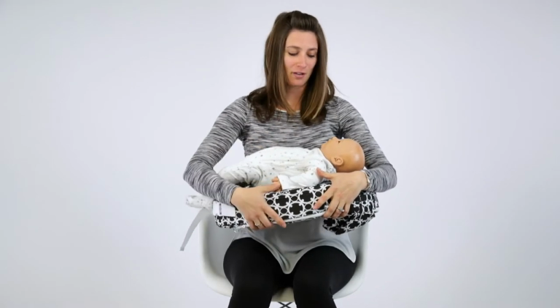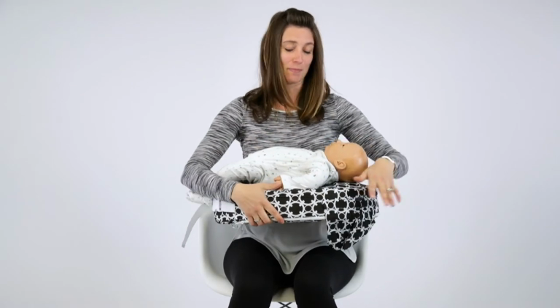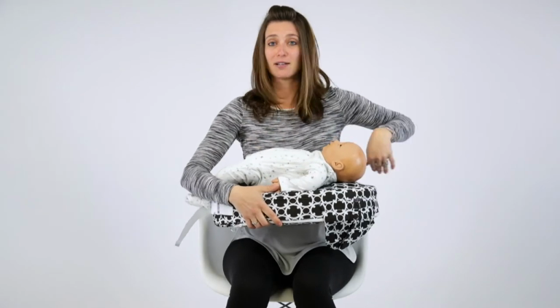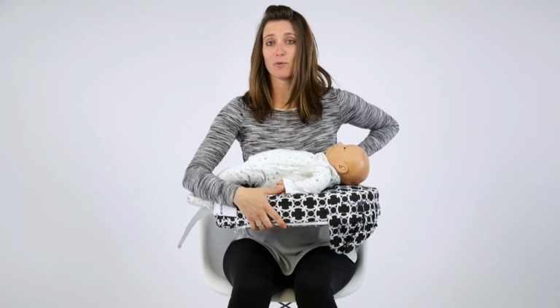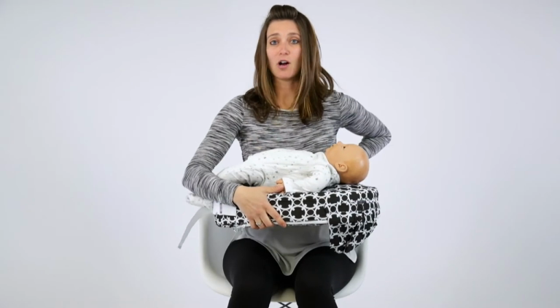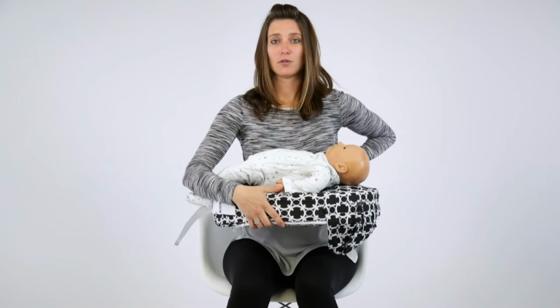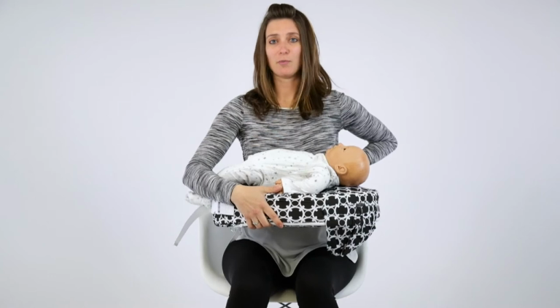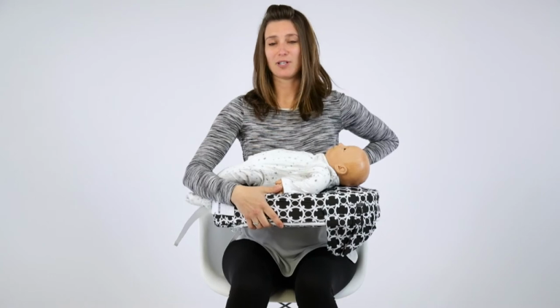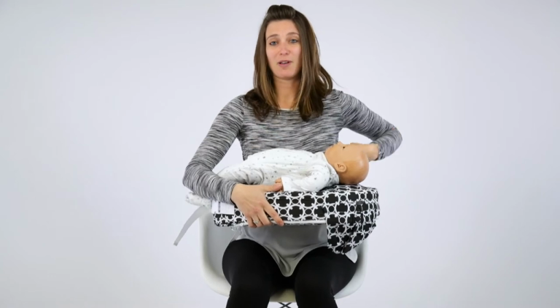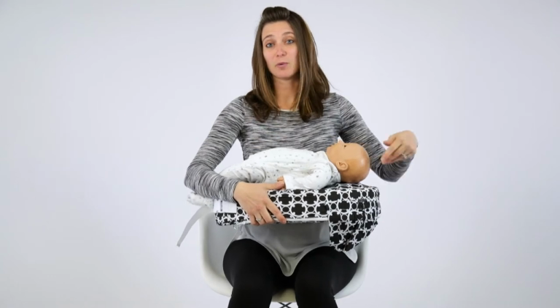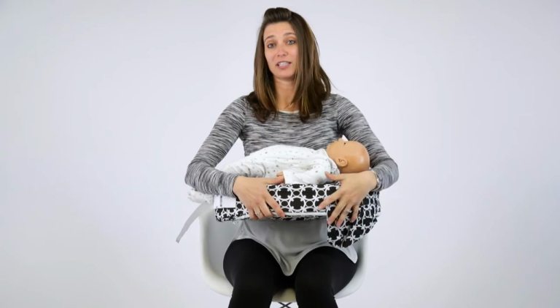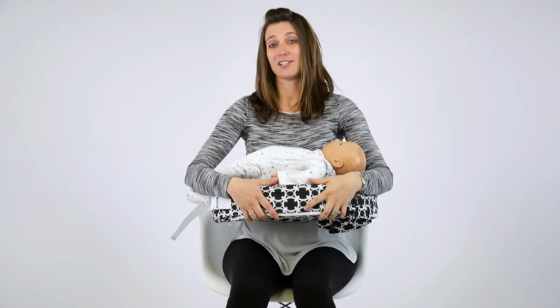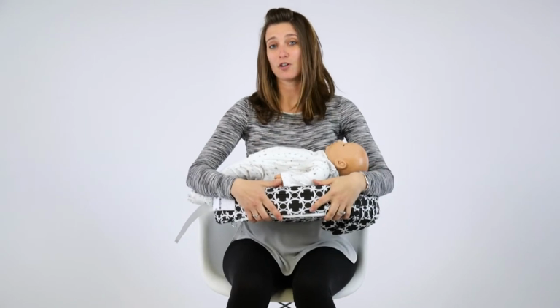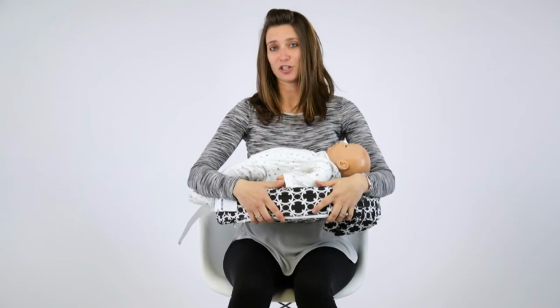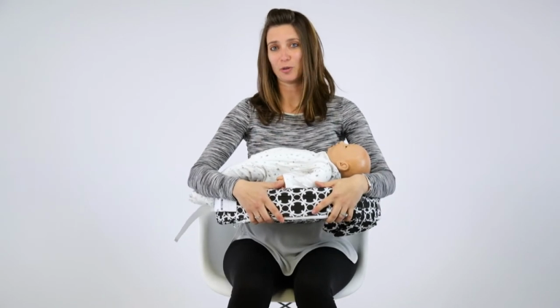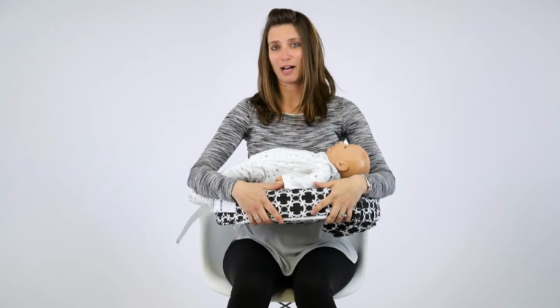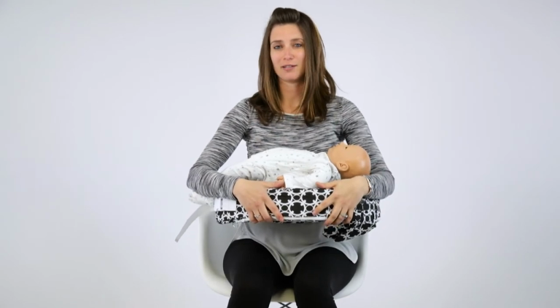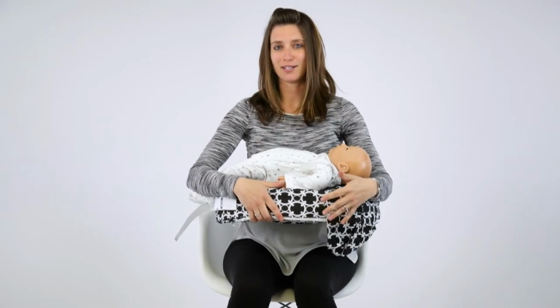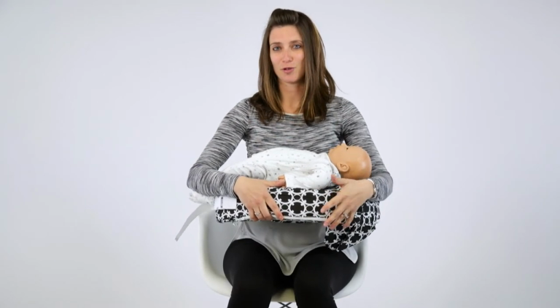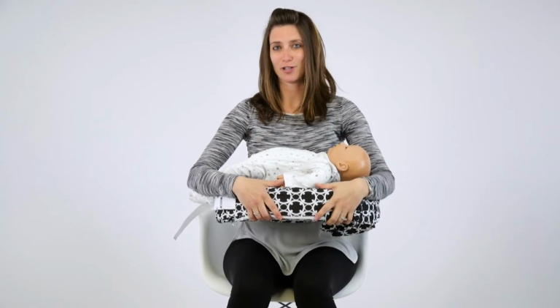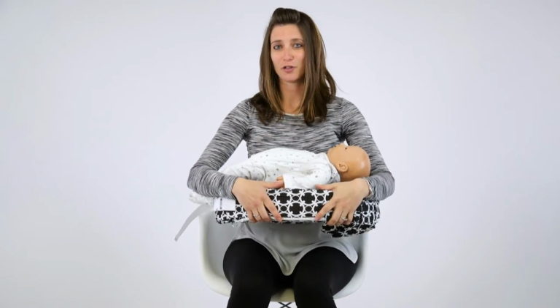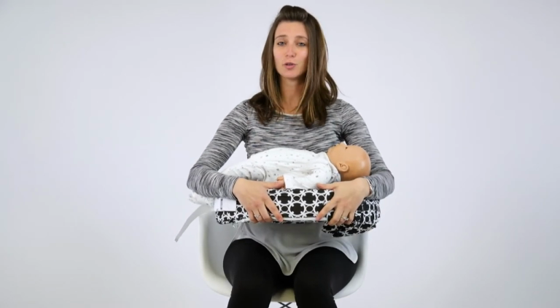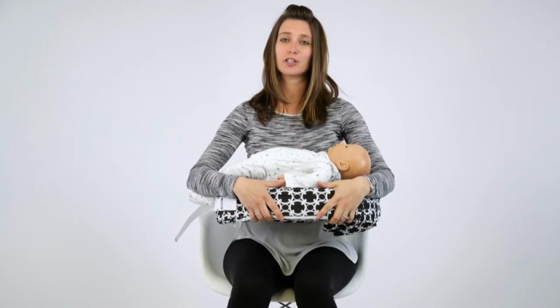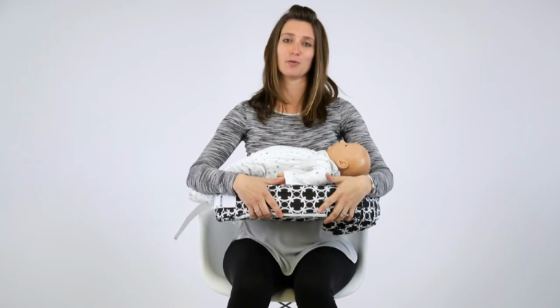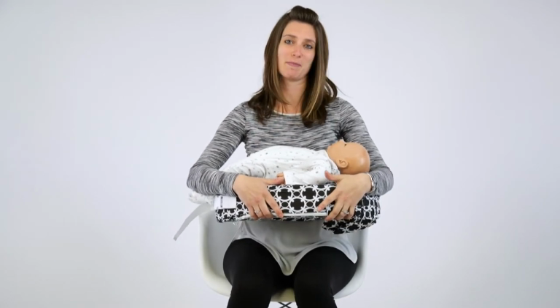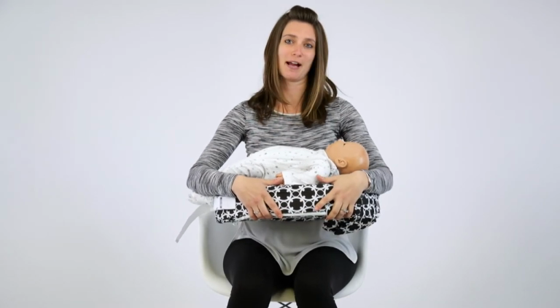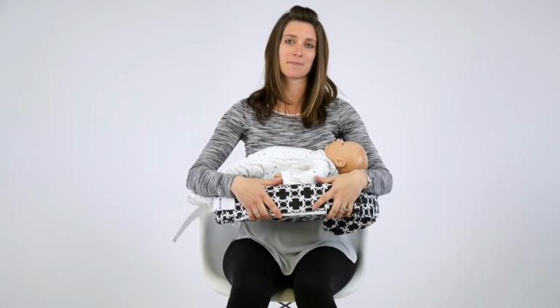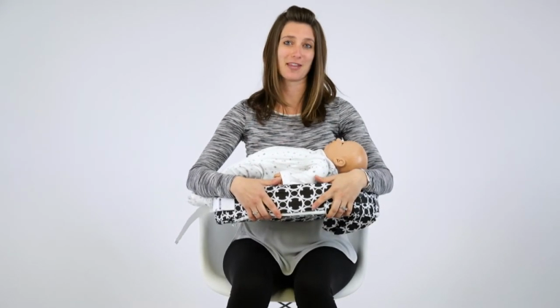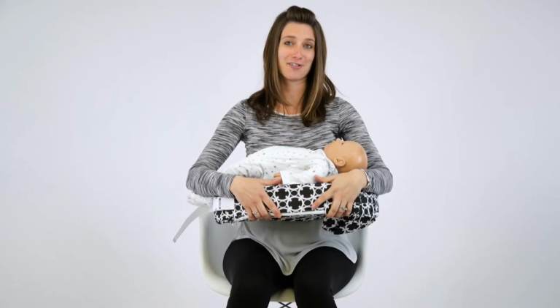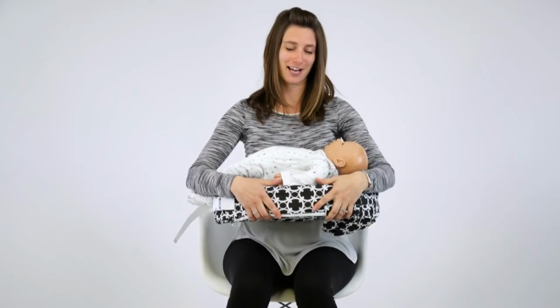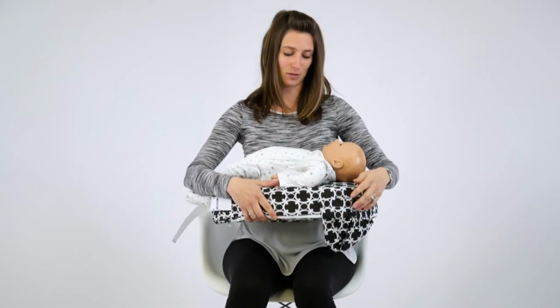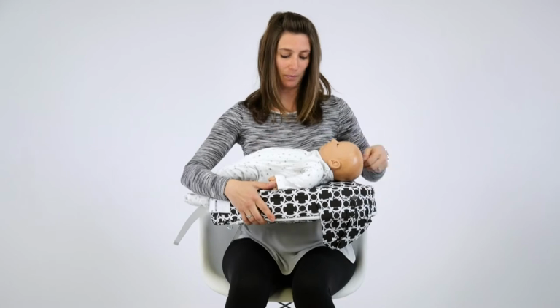The back support also helps you keep that really nice arch in your low back to take some stress off your shoulders, your mid-back, and your neck as well.